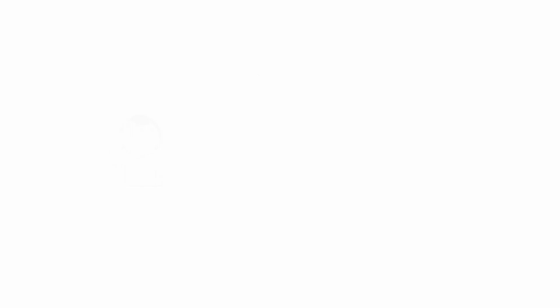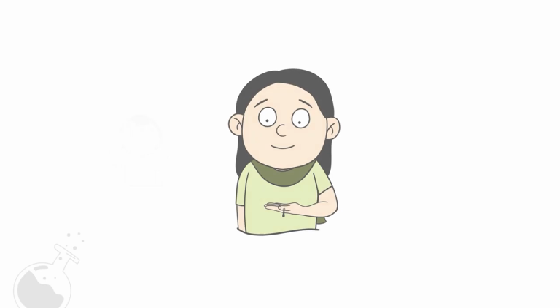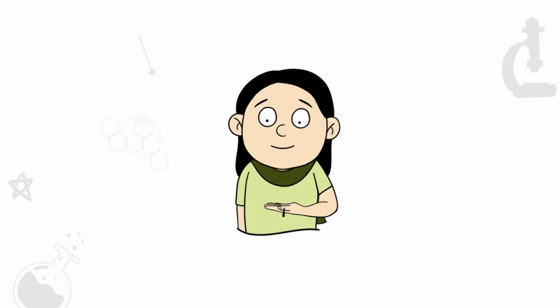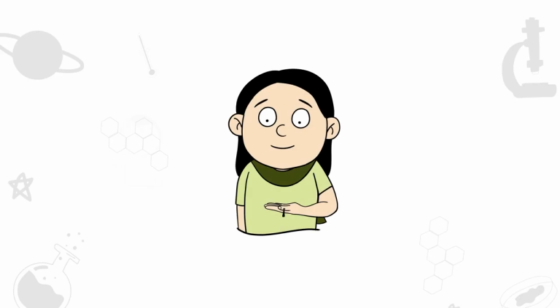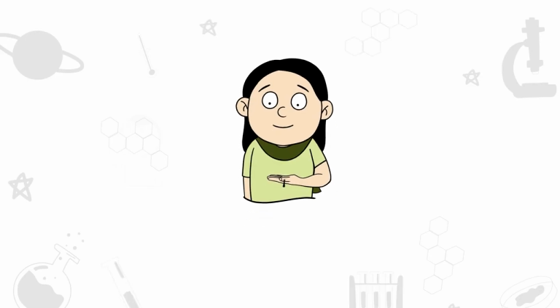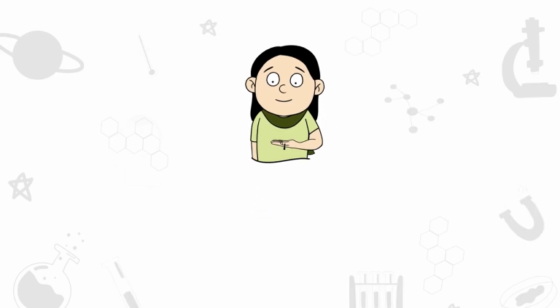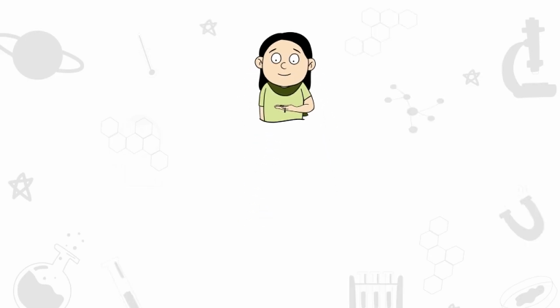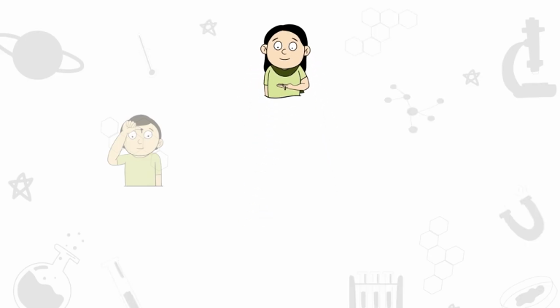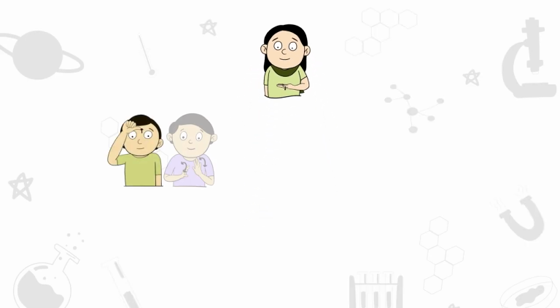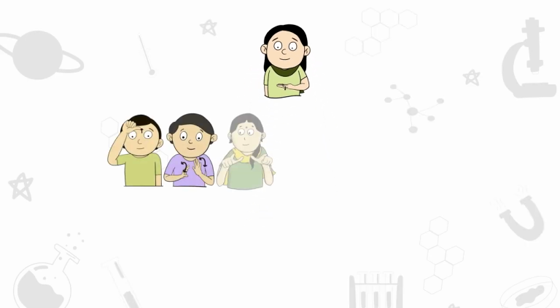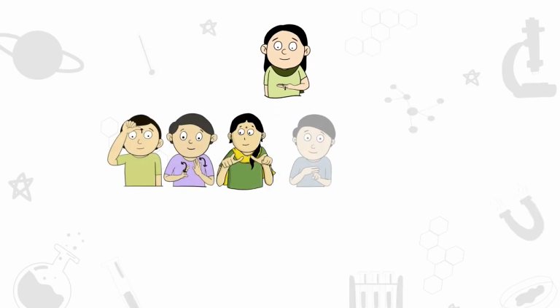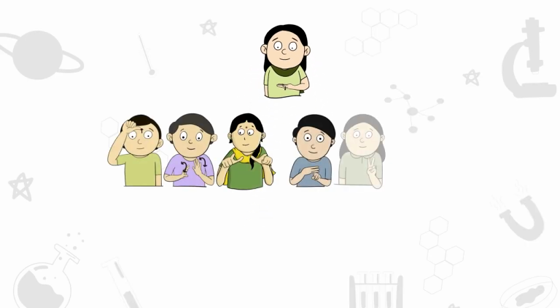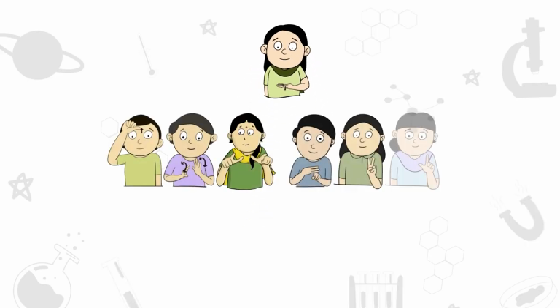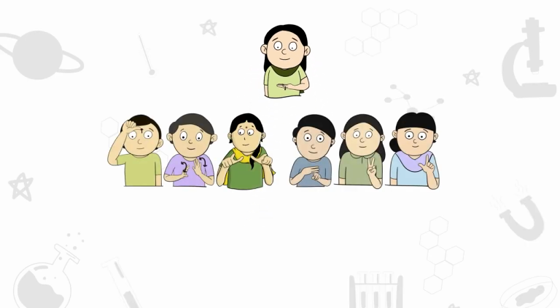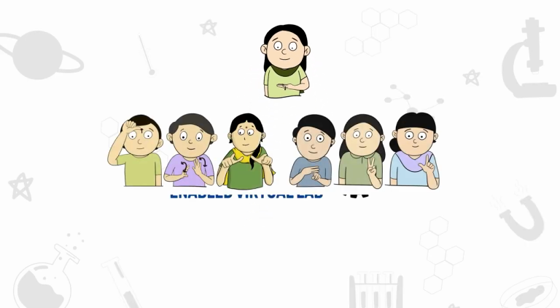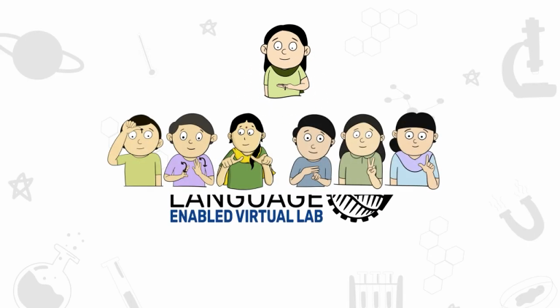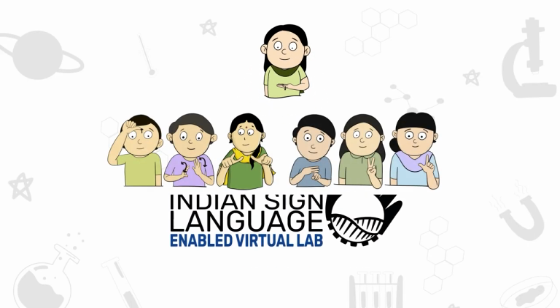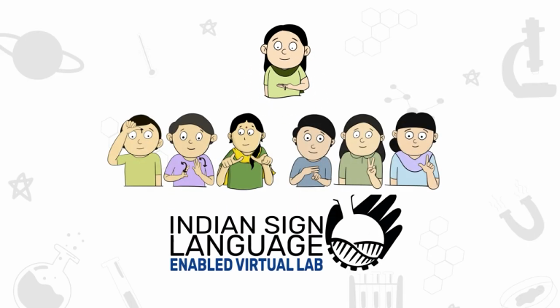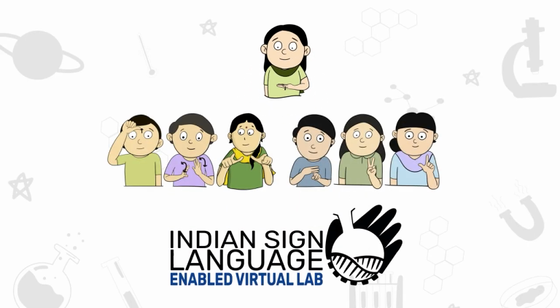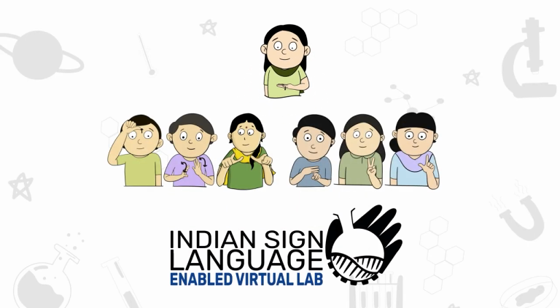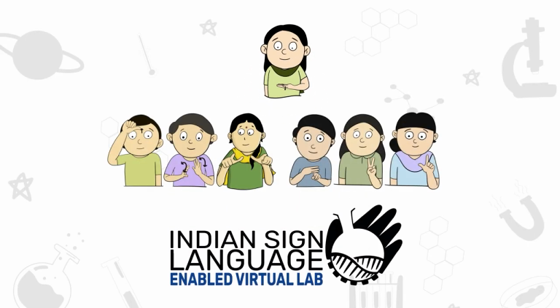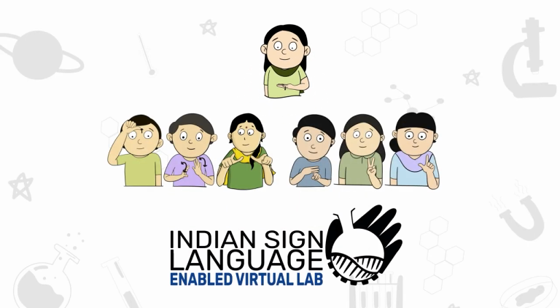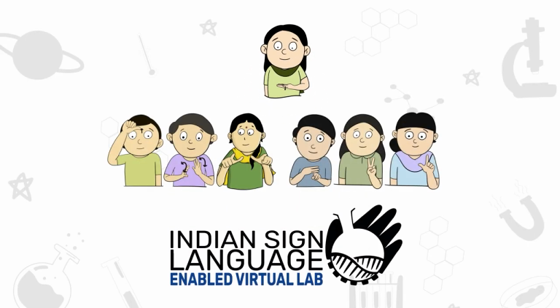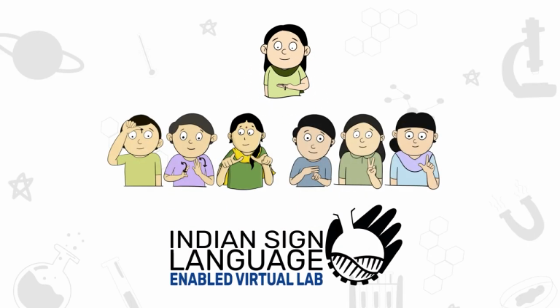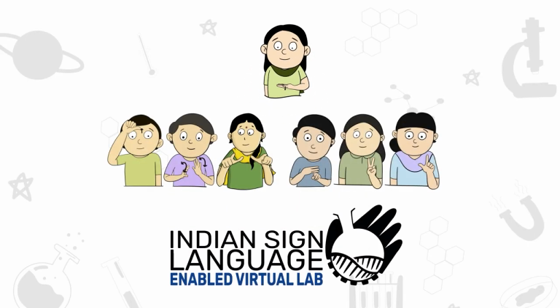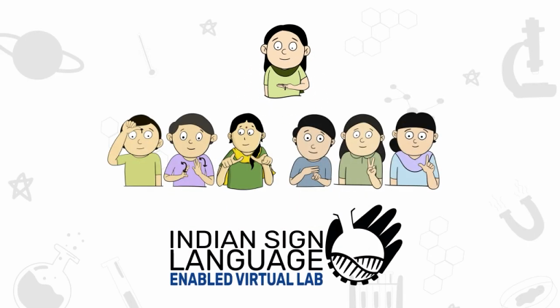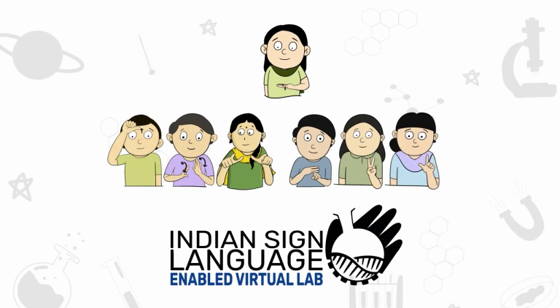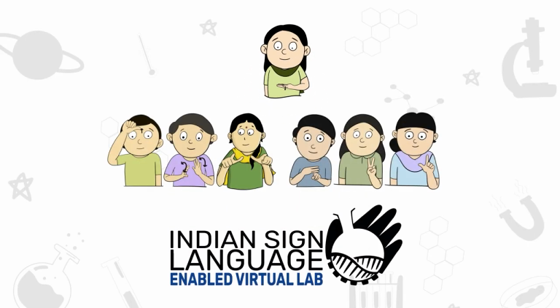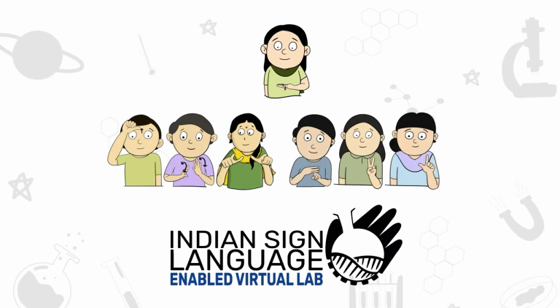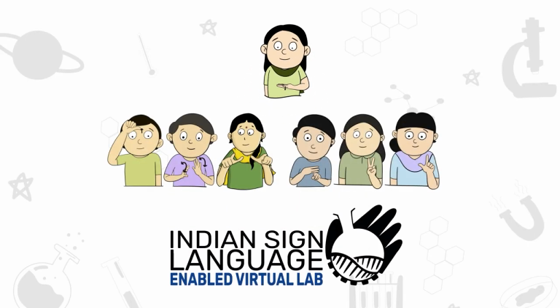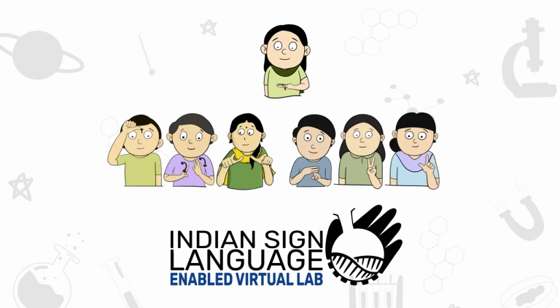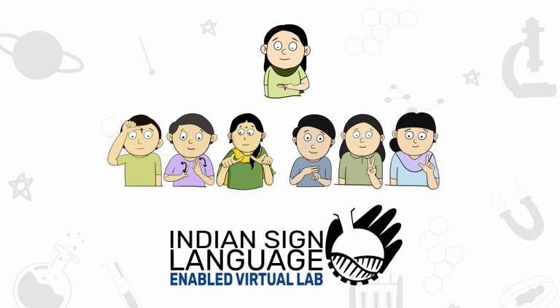Welcome to ISL Enabled, Virtual Lab of CSIR.